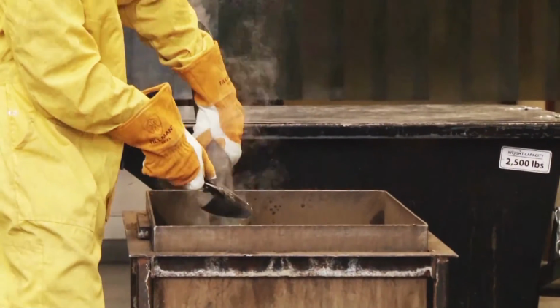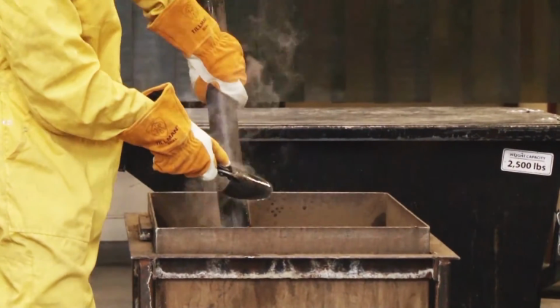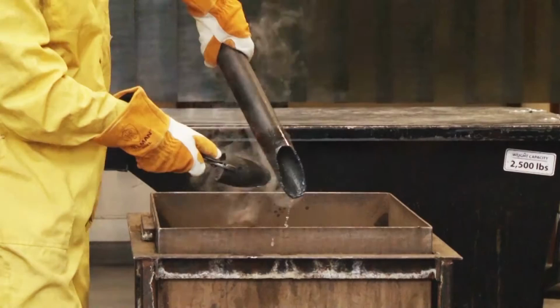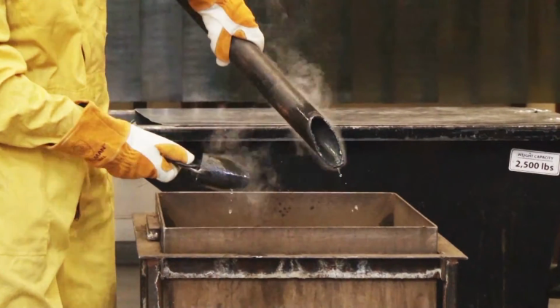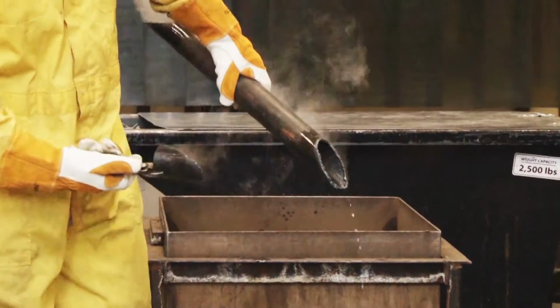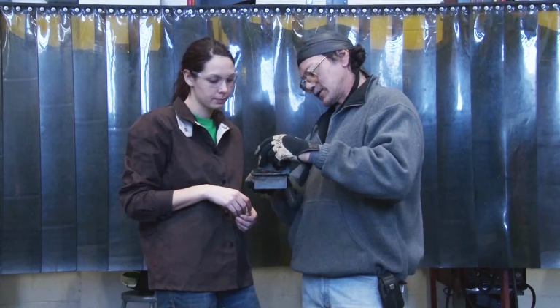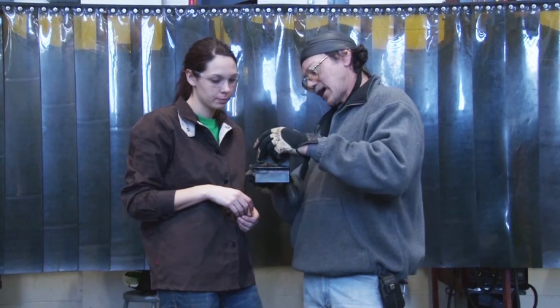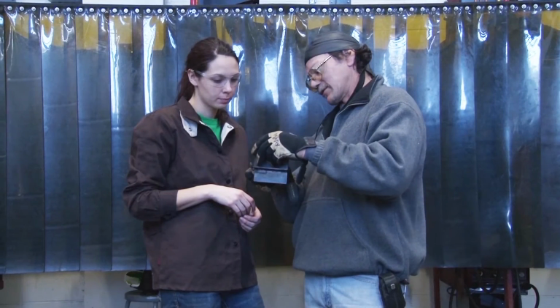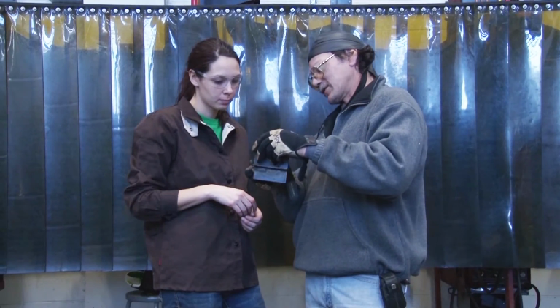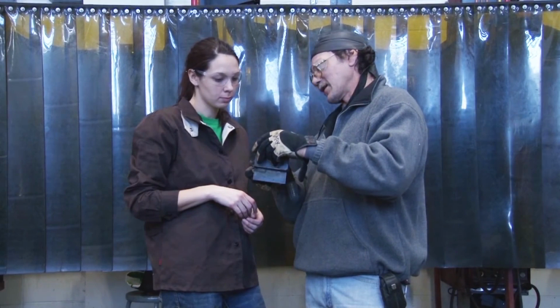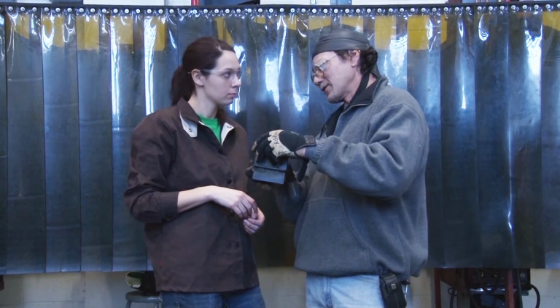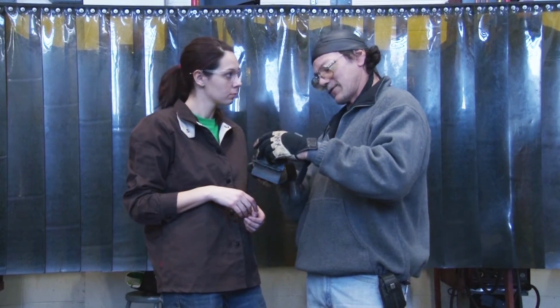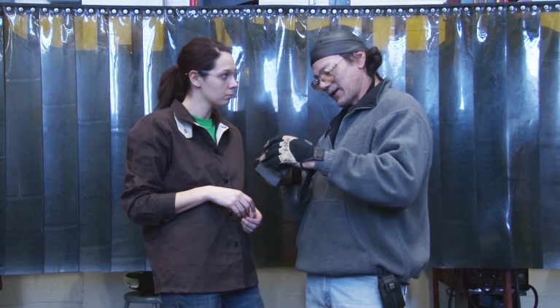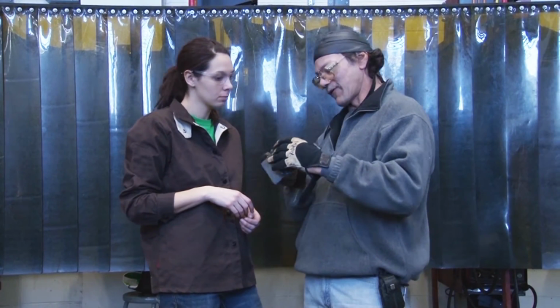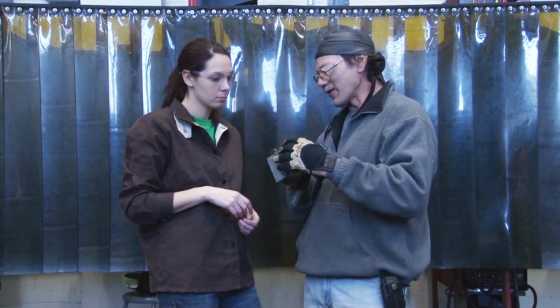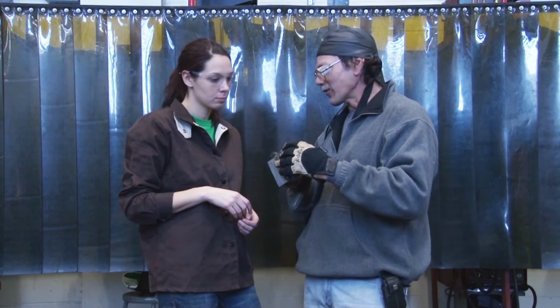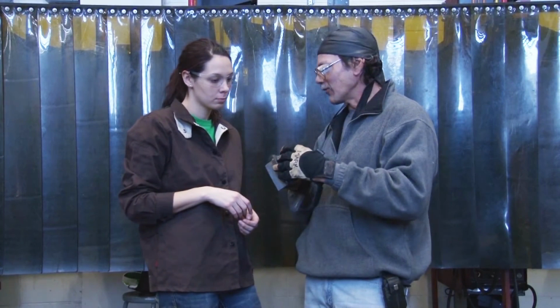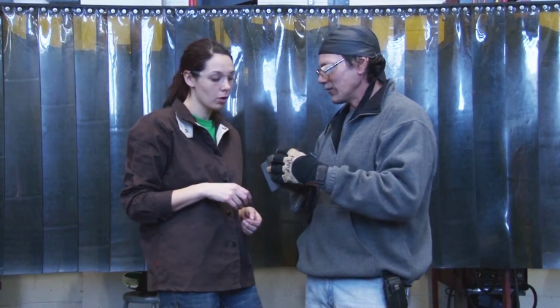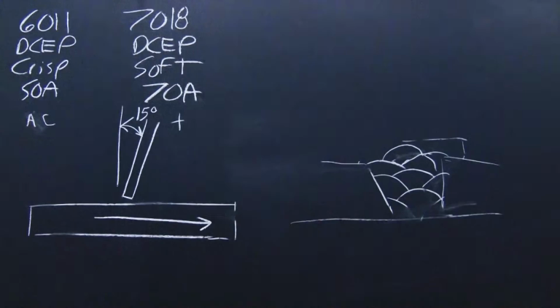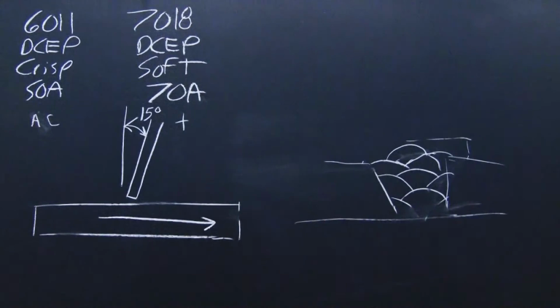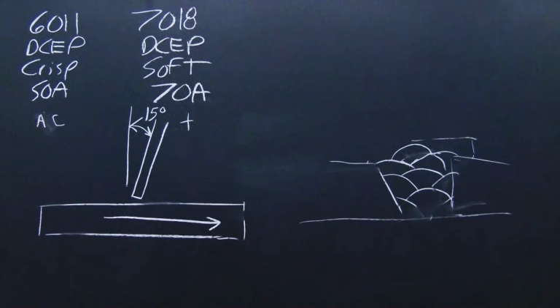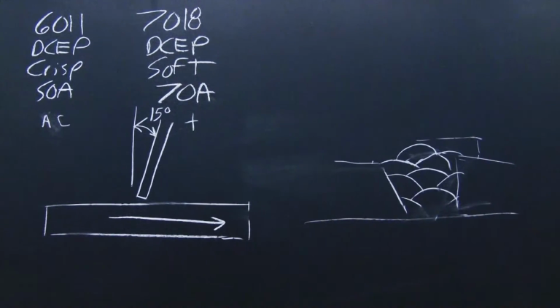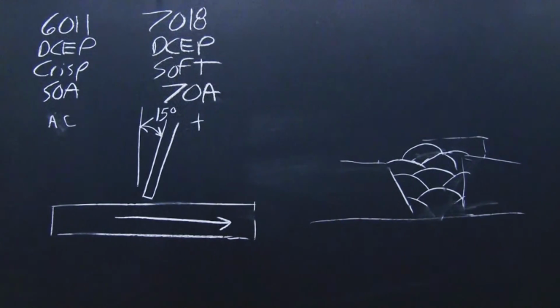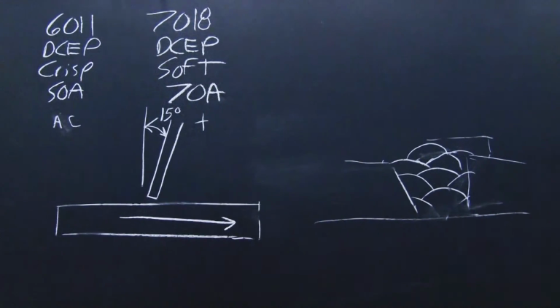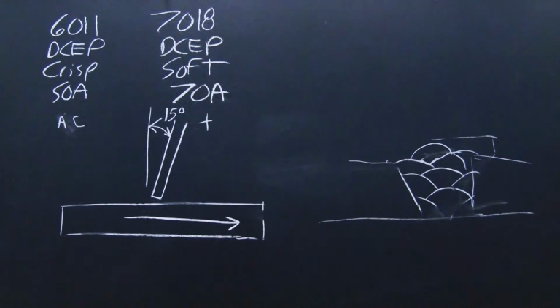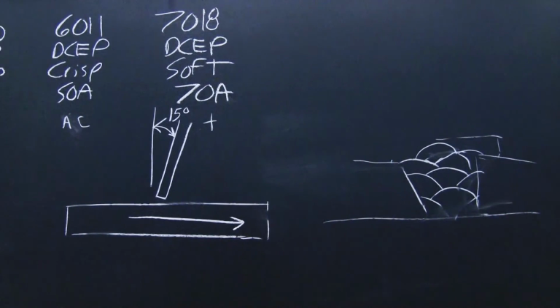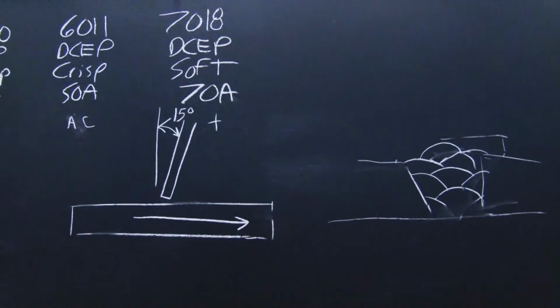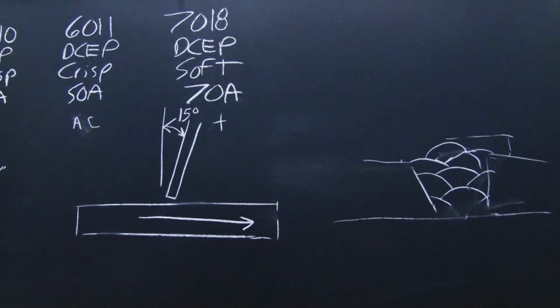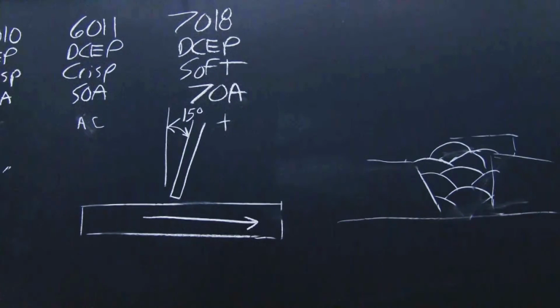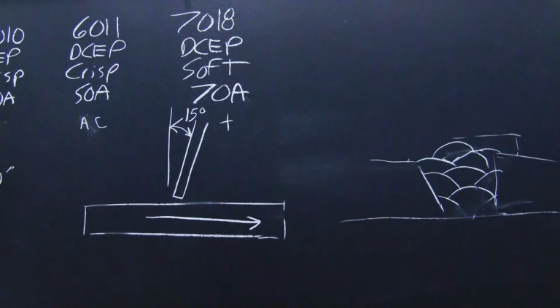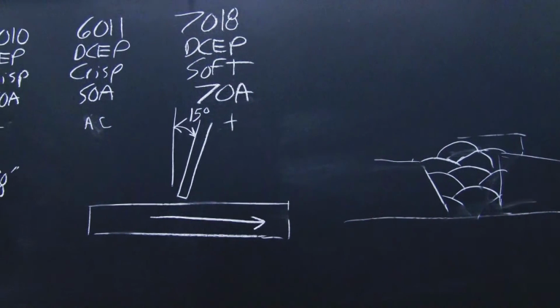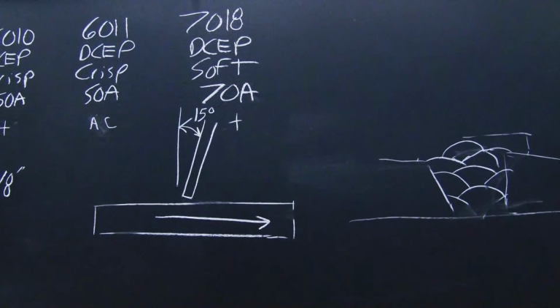Welding is a career for both genders. Welding techniques currently has the highest ratio of male and female students for trade-related classes.